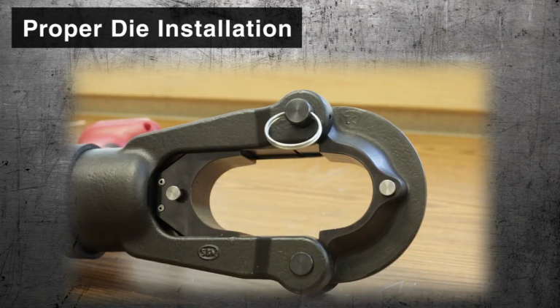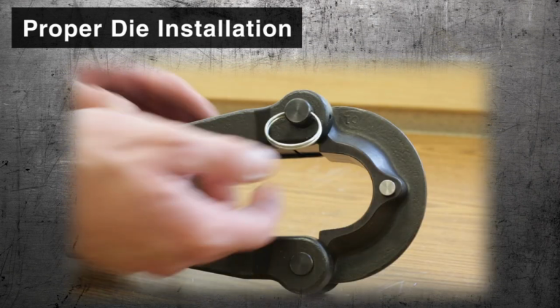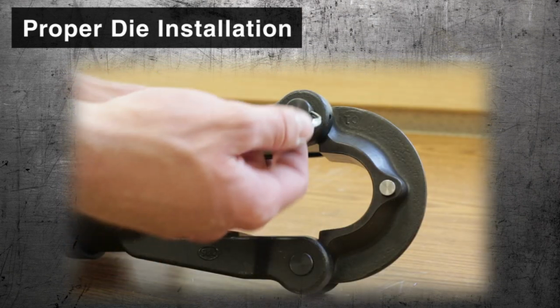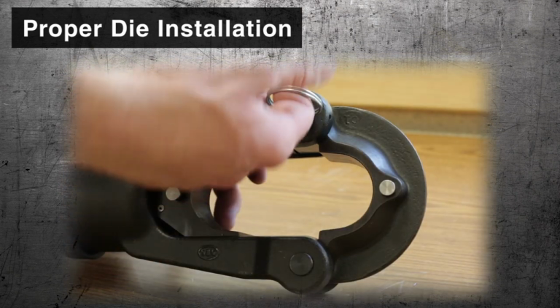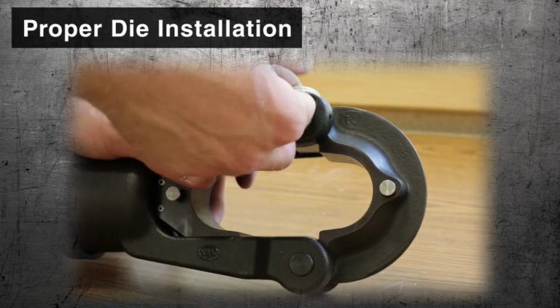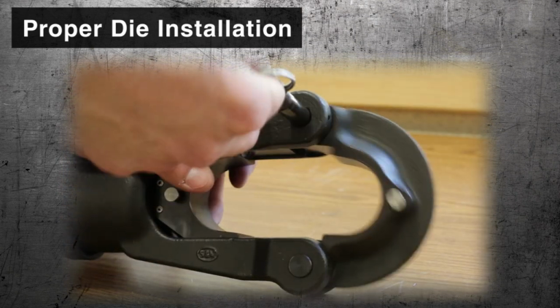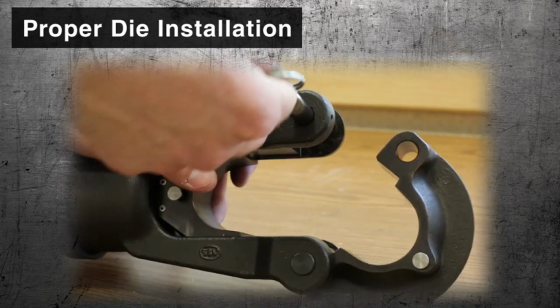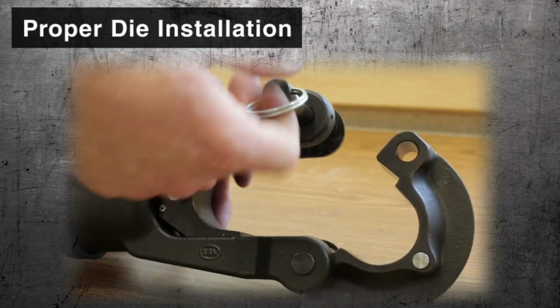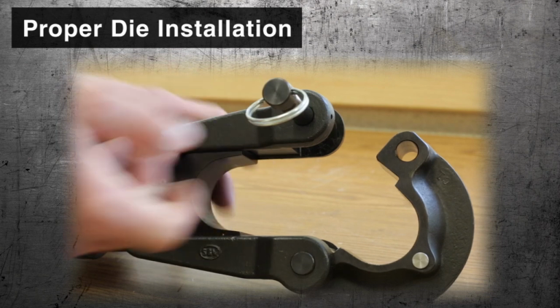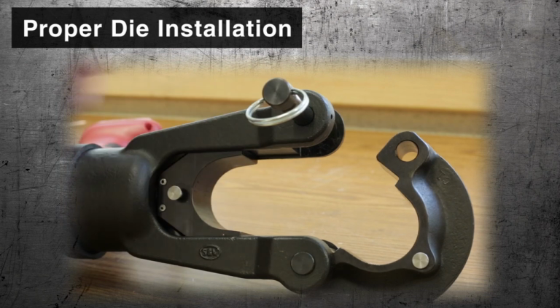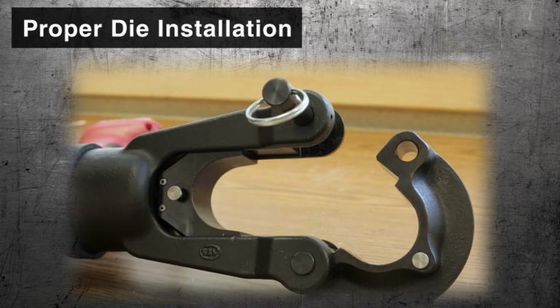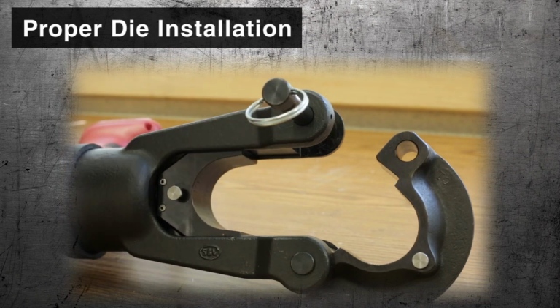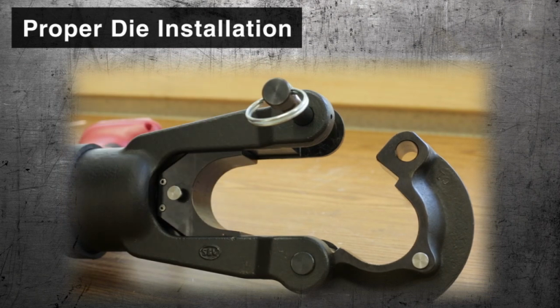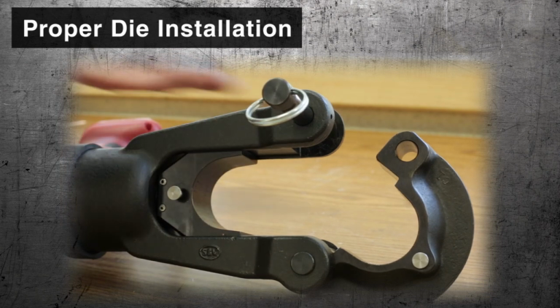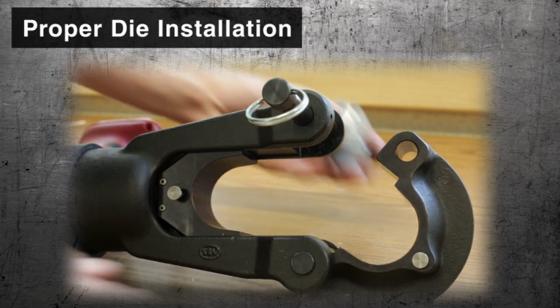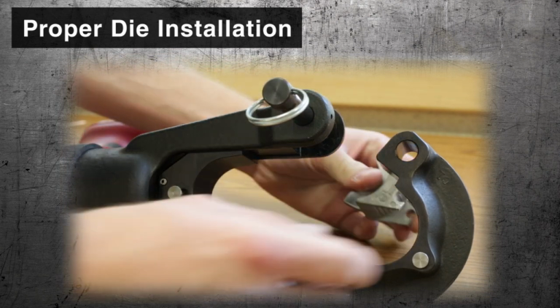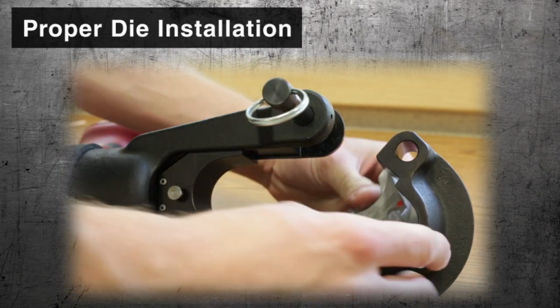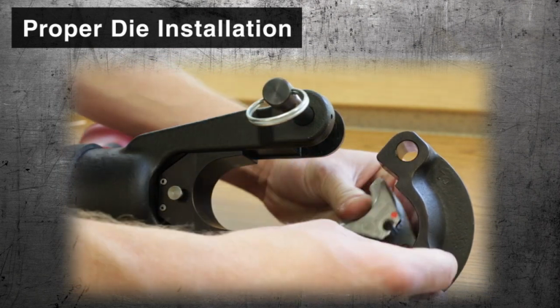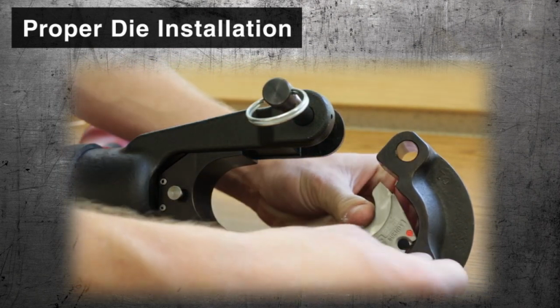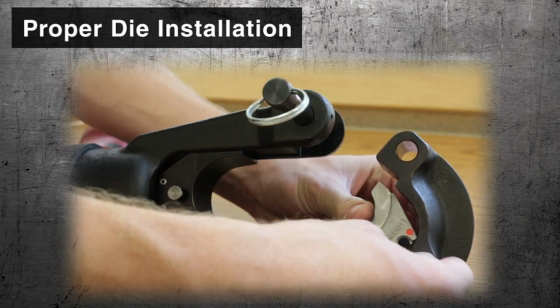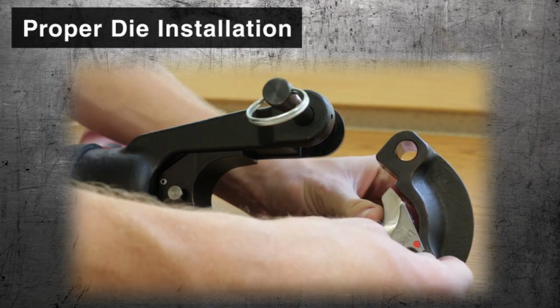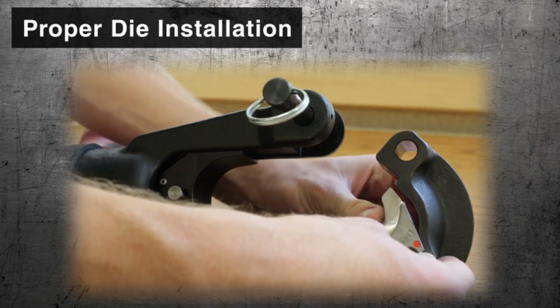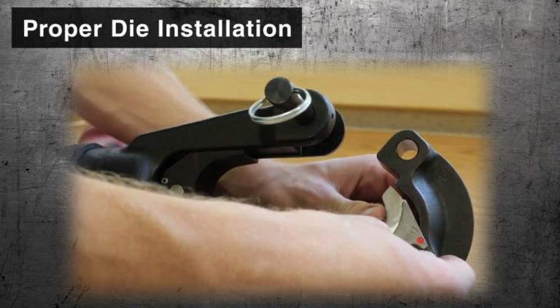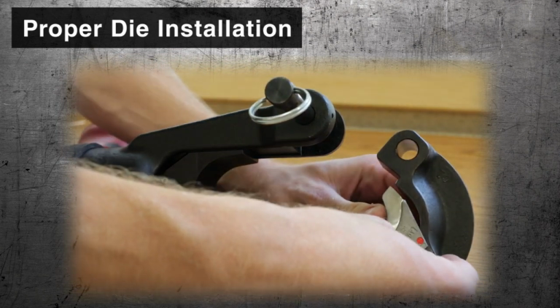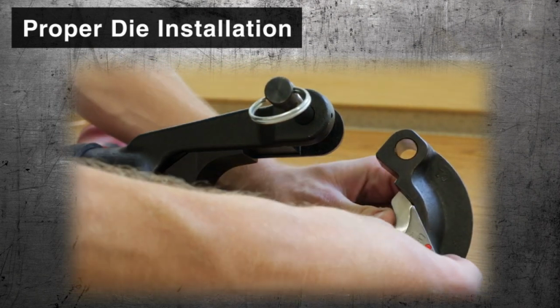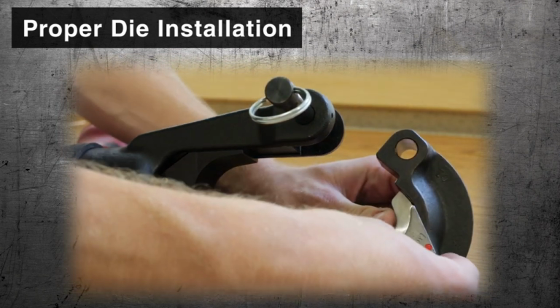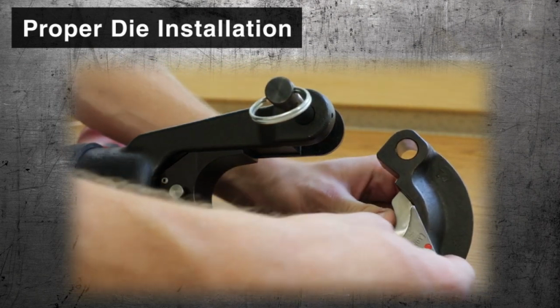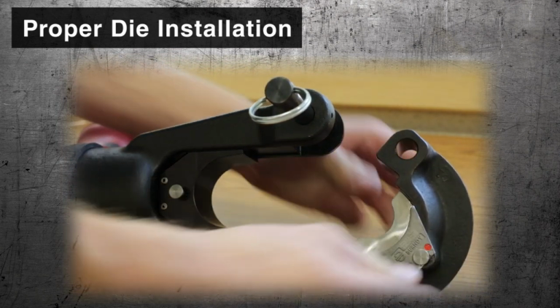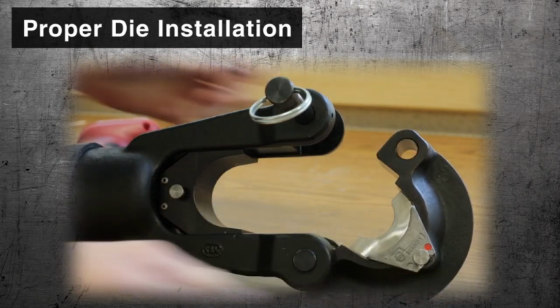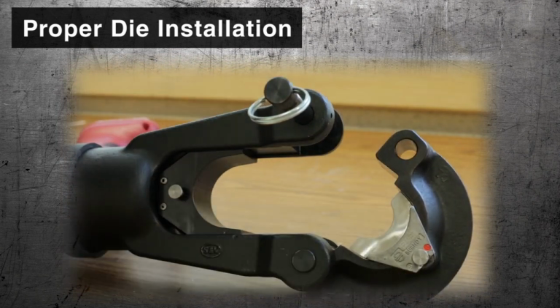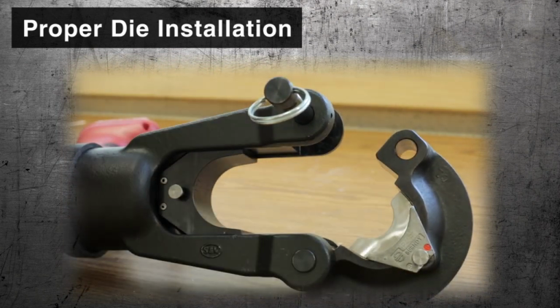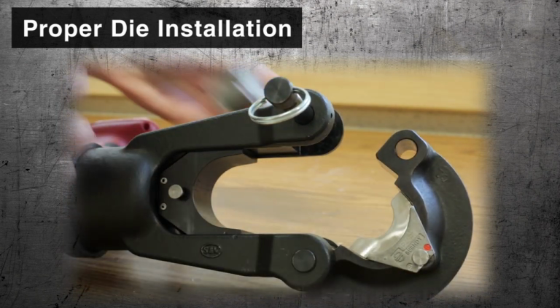With latch tools, it's easier to unlatch the tool before installing the die, then relatch prior to use.